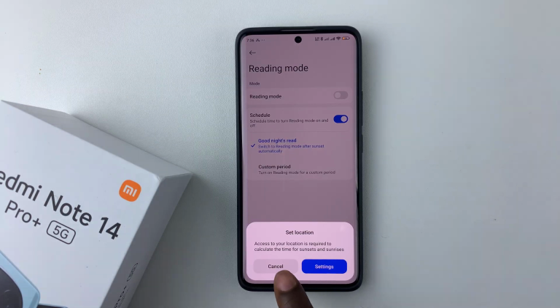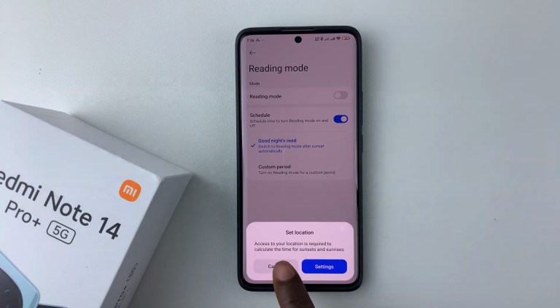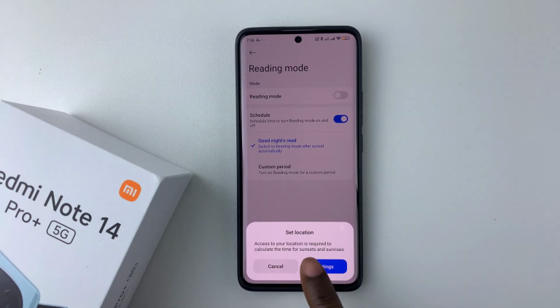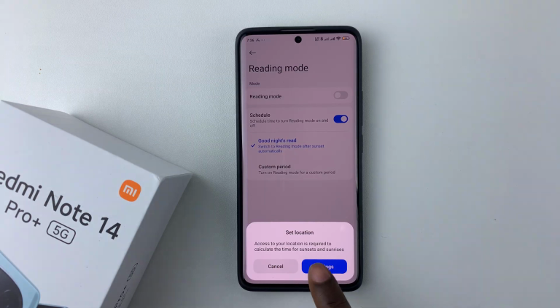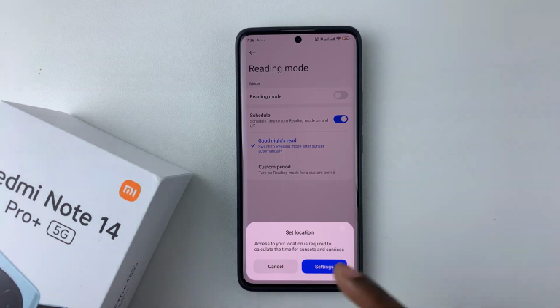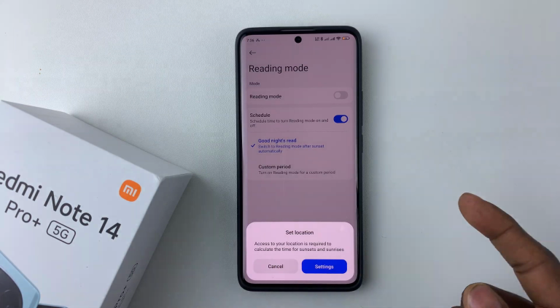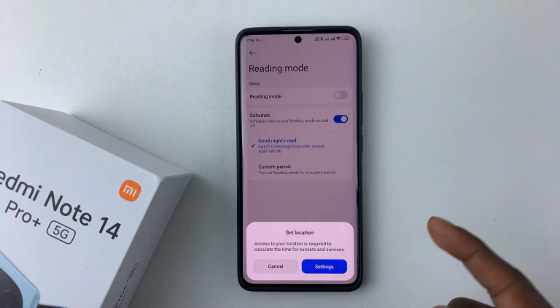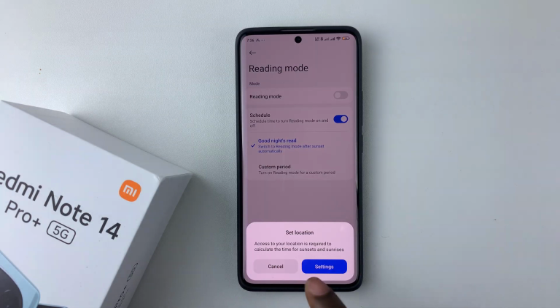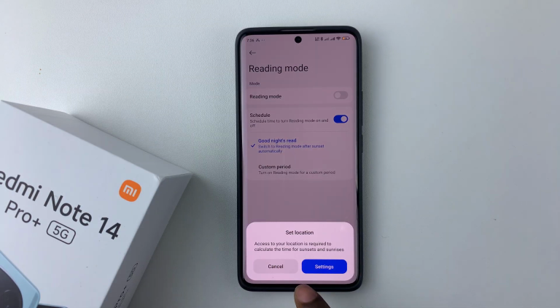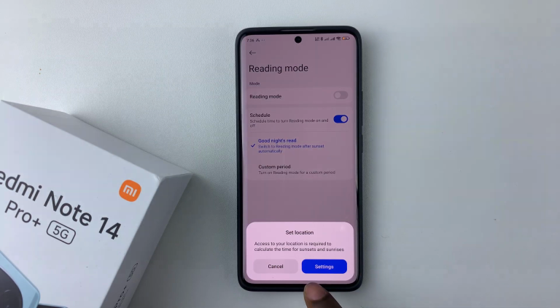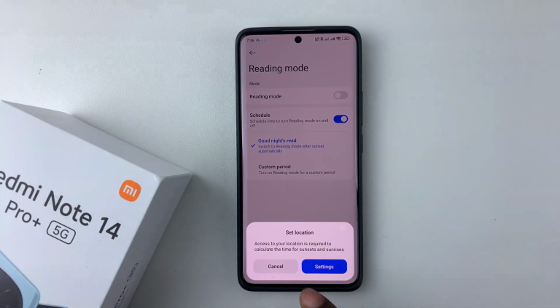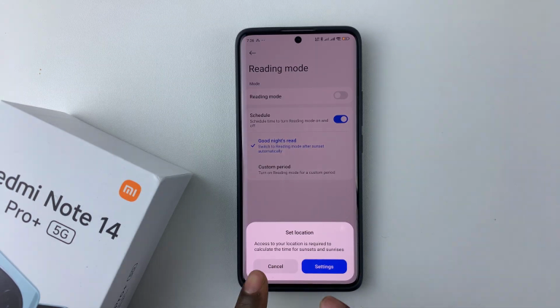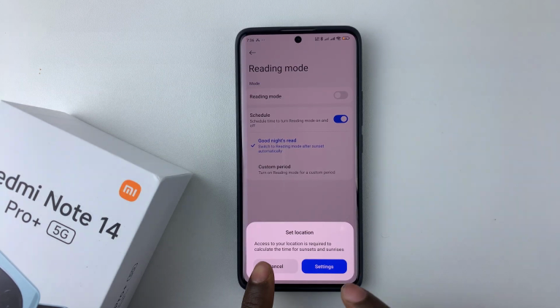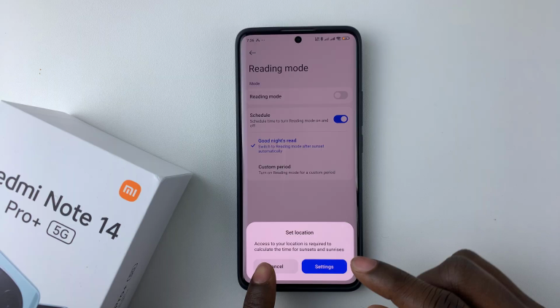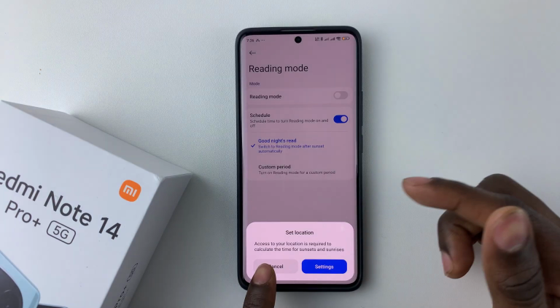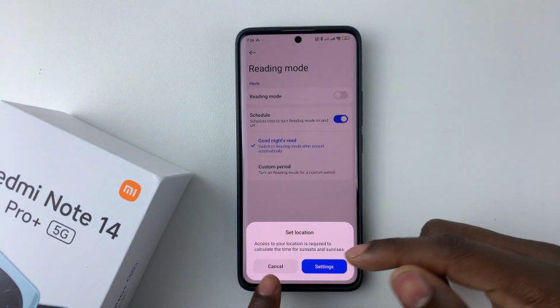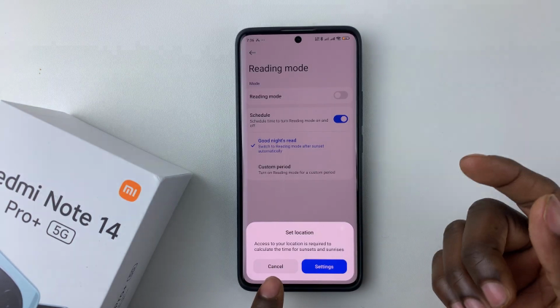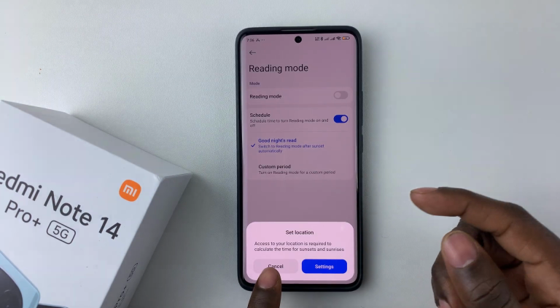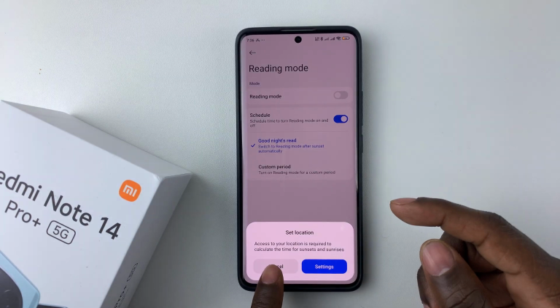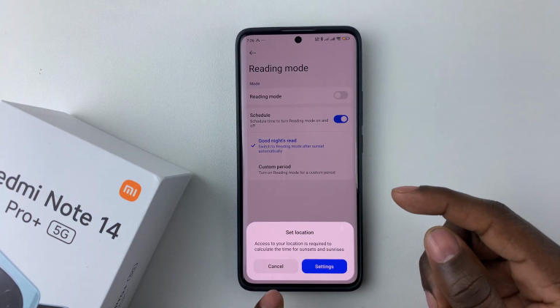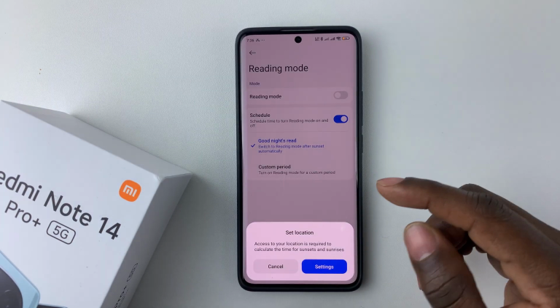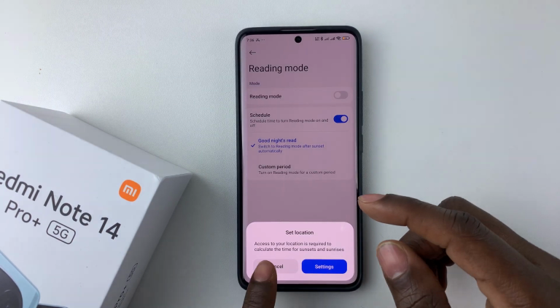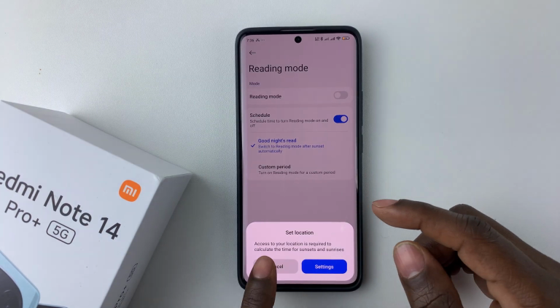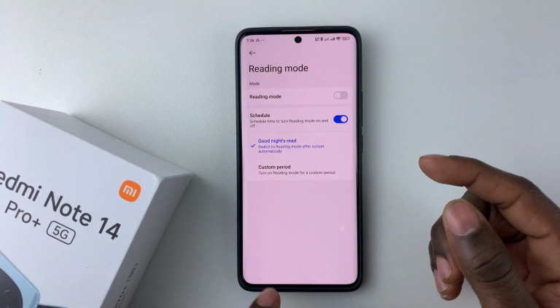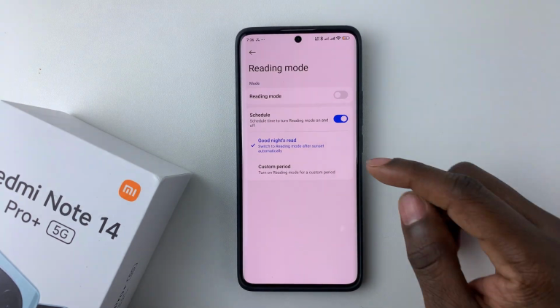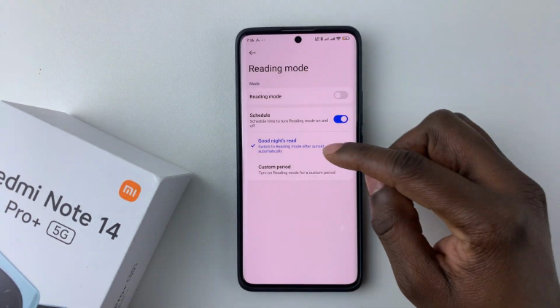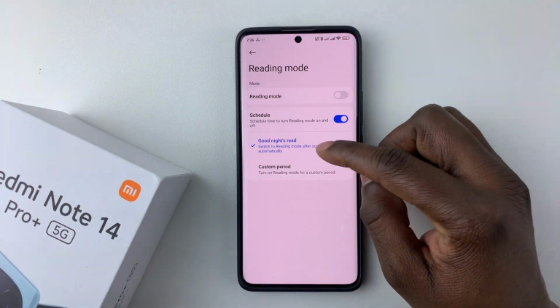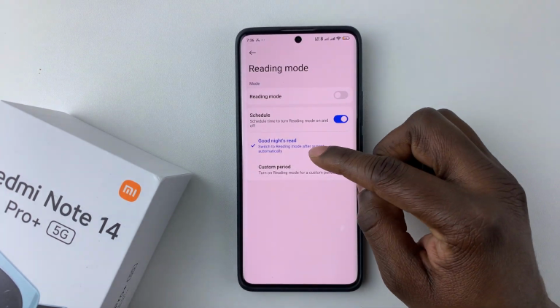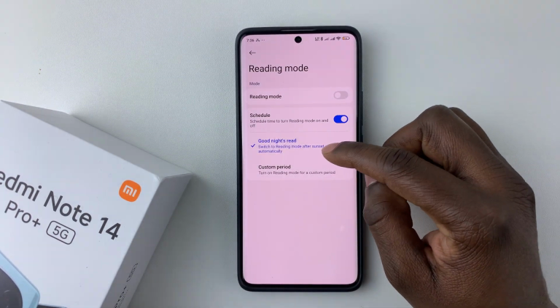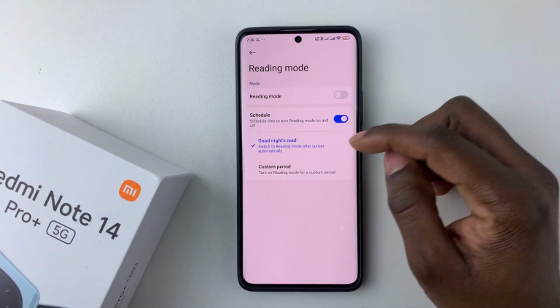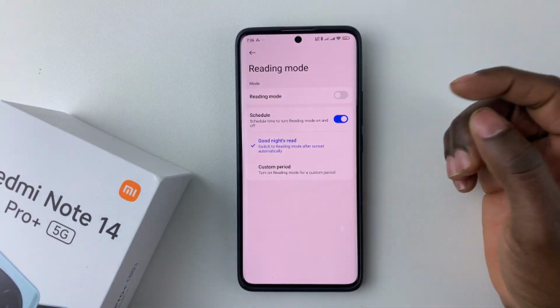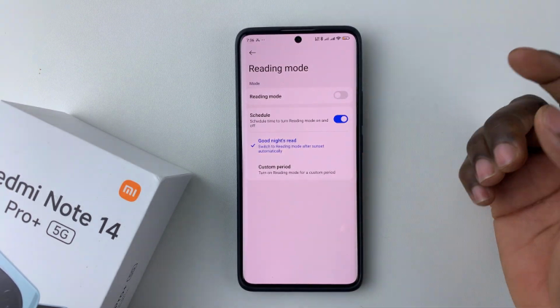Access to your location is required to calculate the time of day, so ensure that you have location enabled to use this feature.